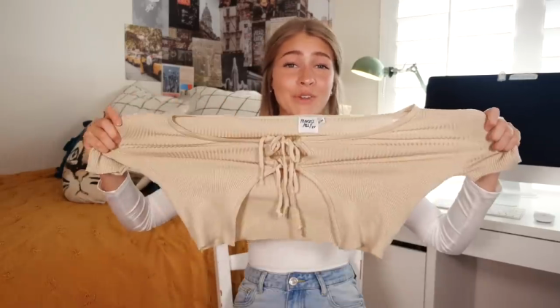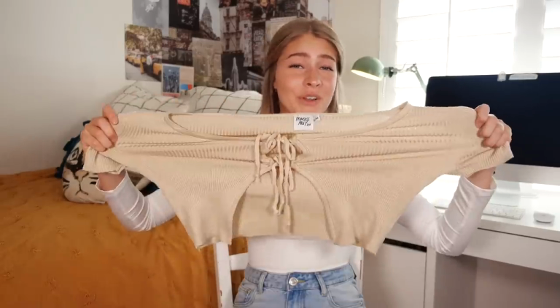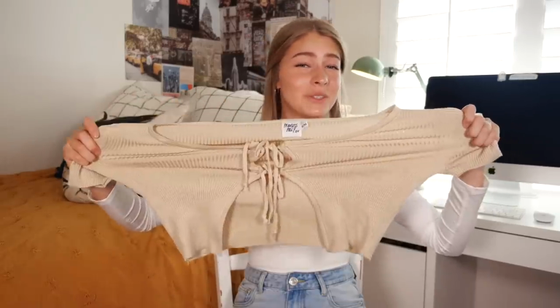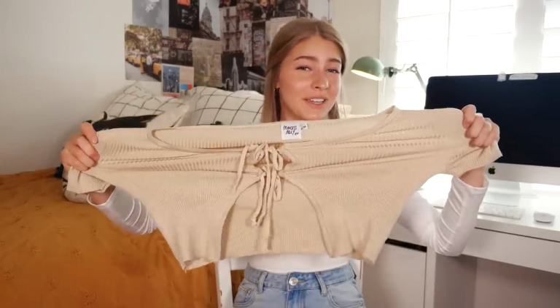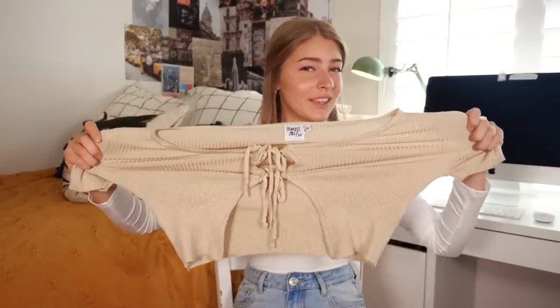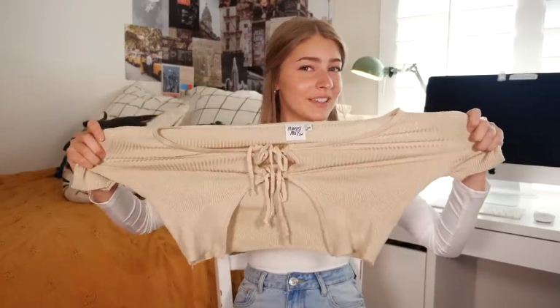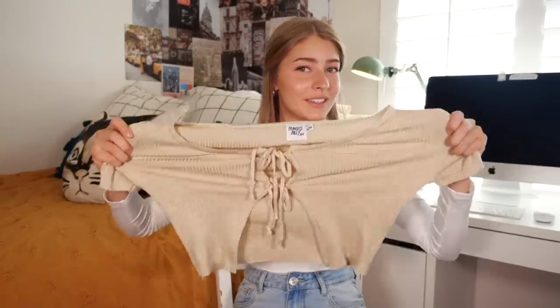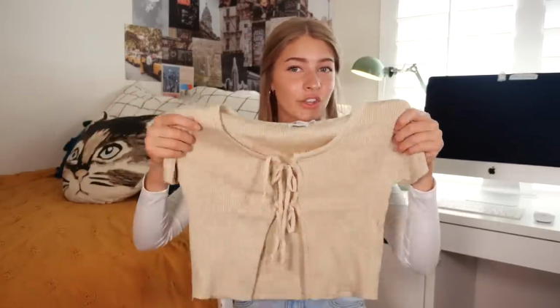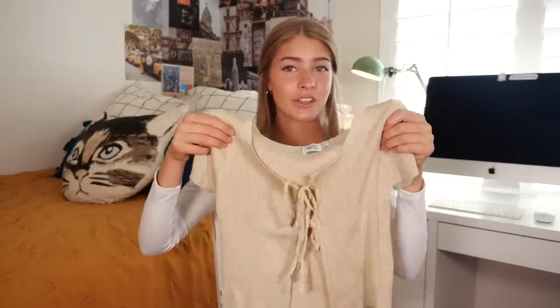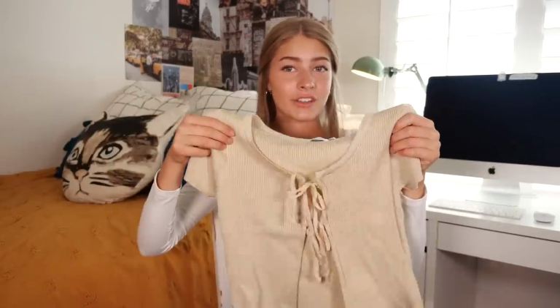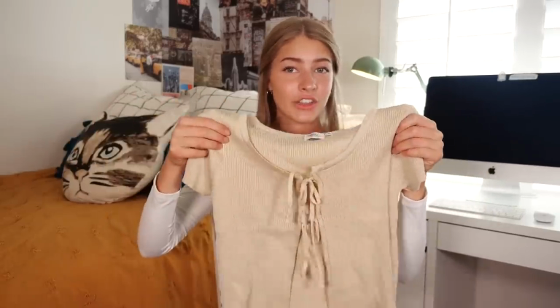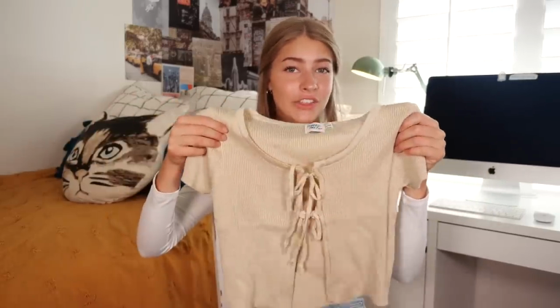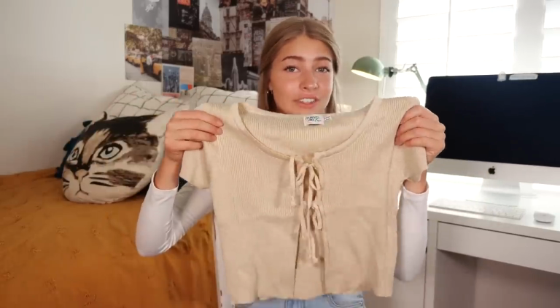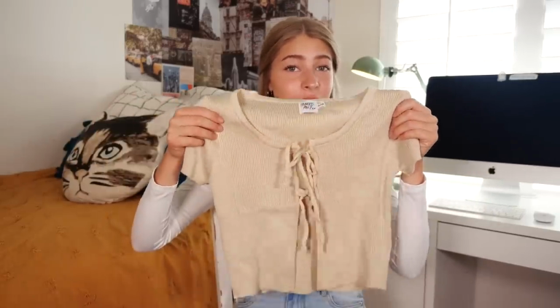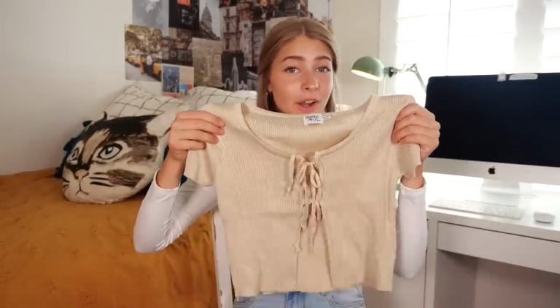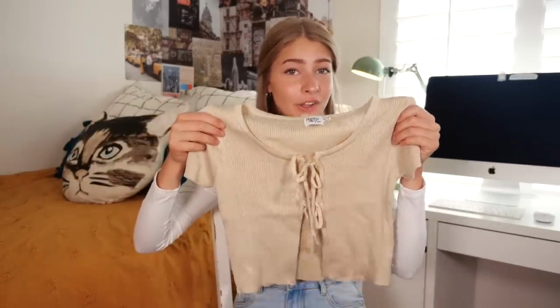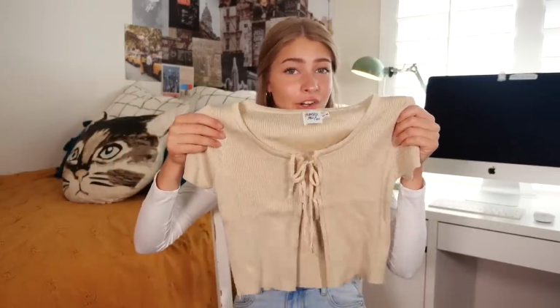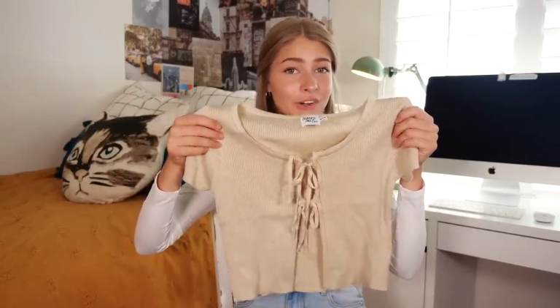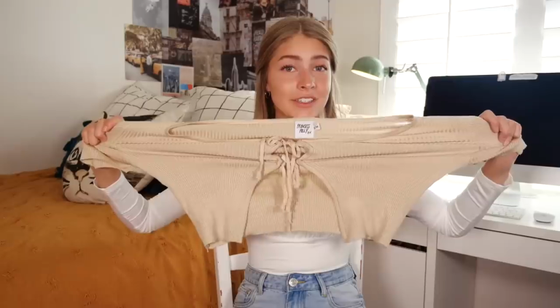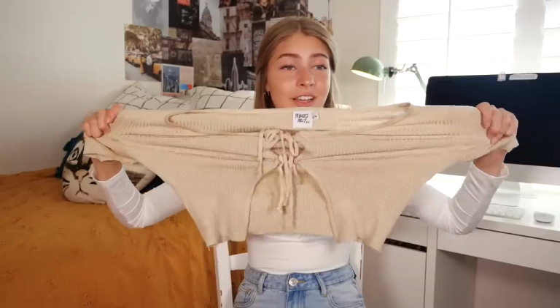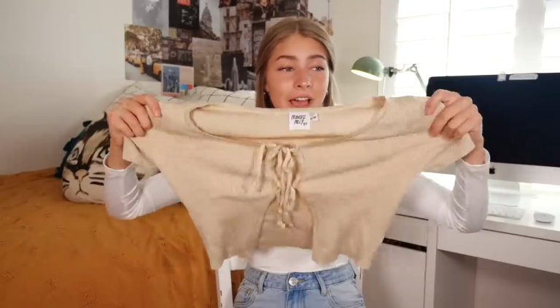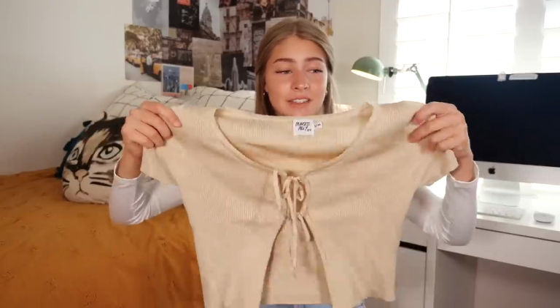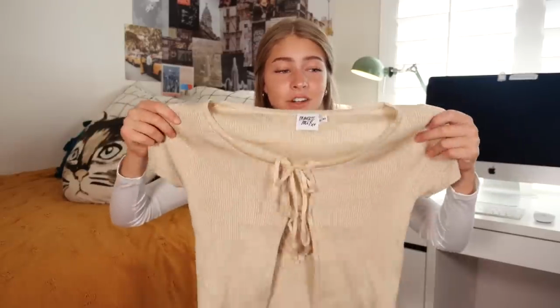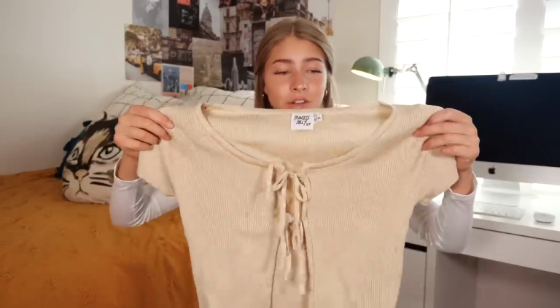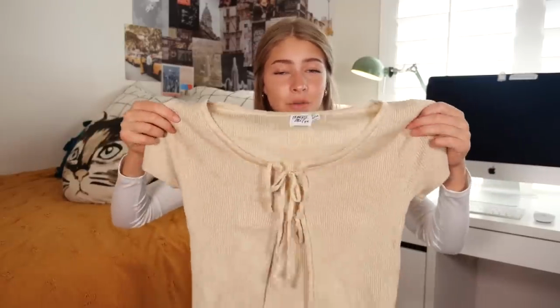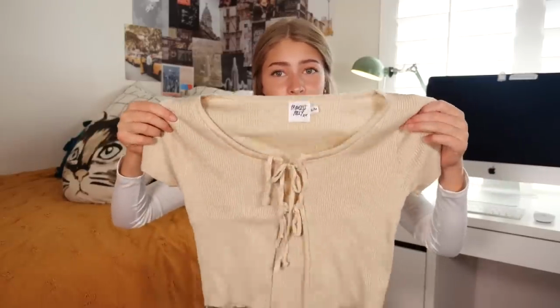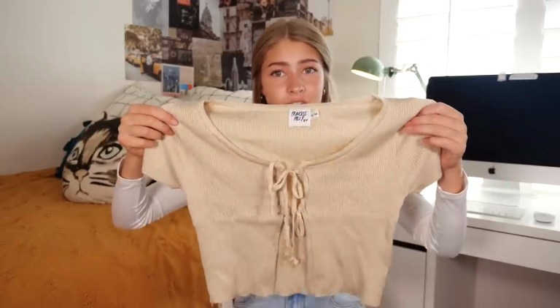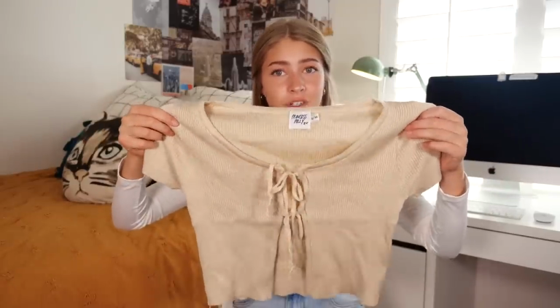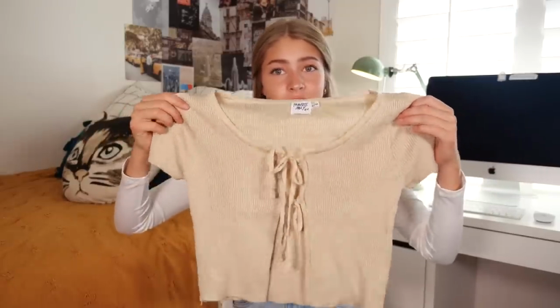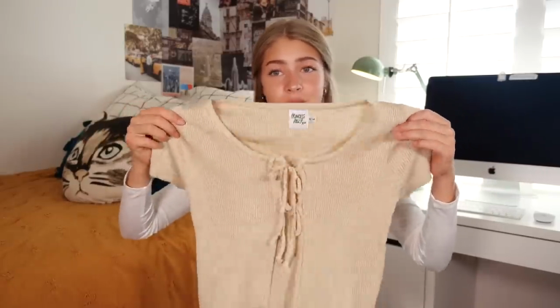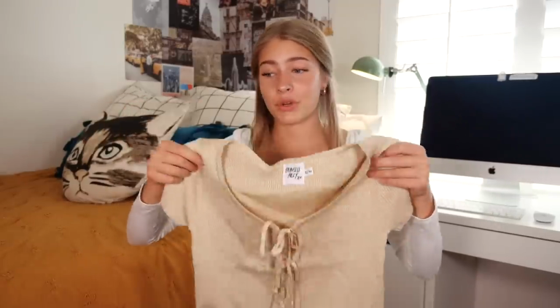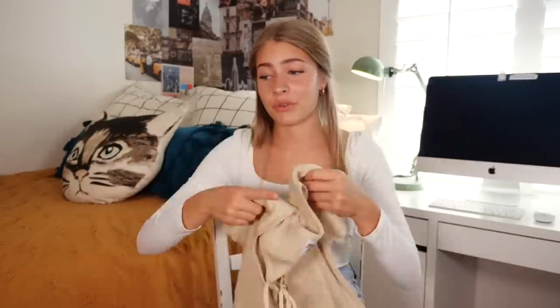And it's so stretchy — are you seeing this? Look, this is it regular. It's like Elastigirl if it was a shirt. It's beautiful.